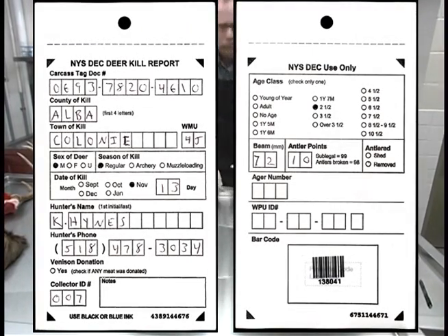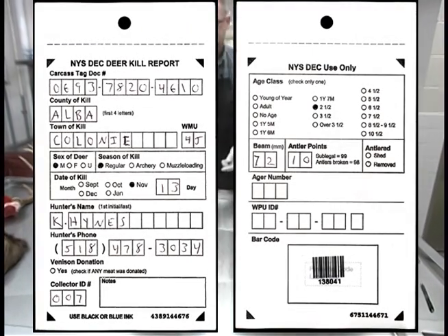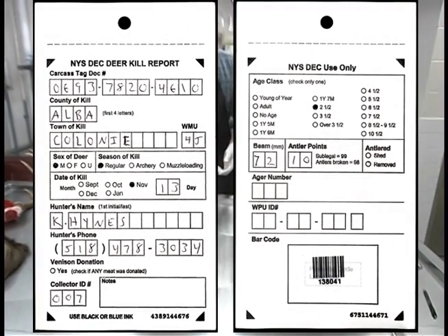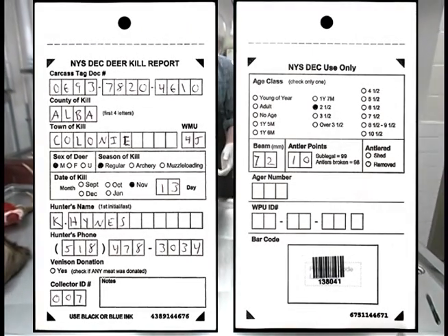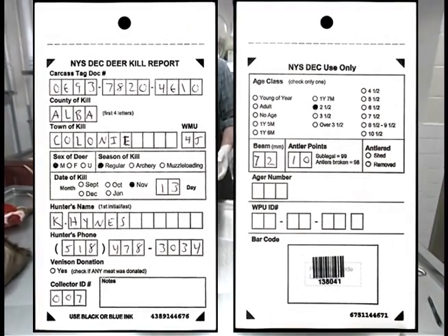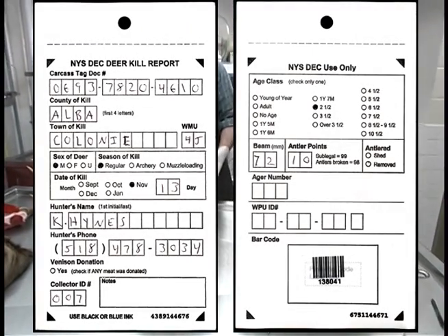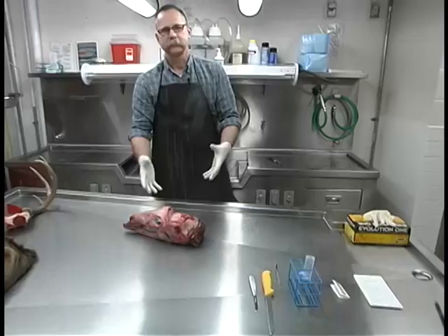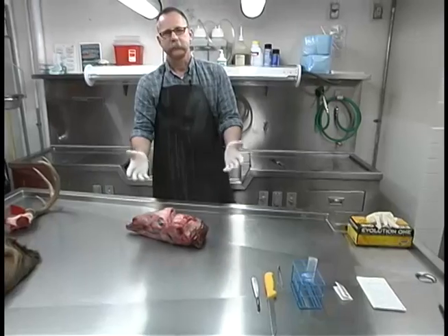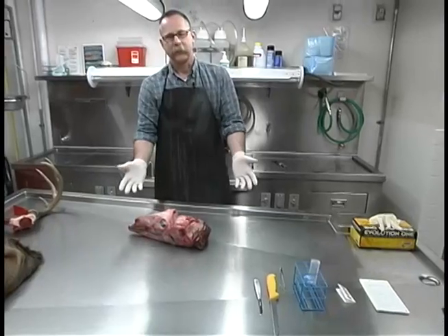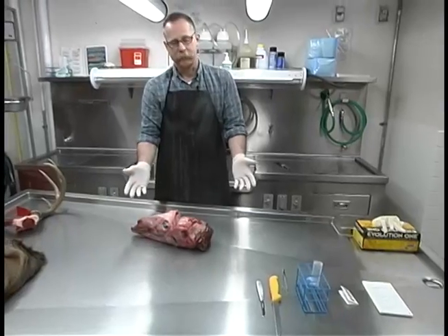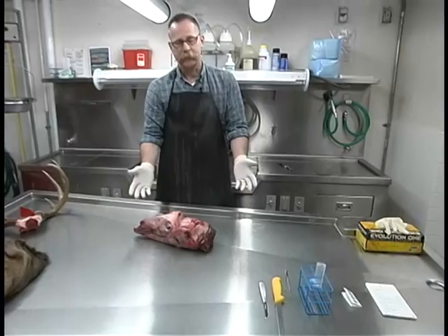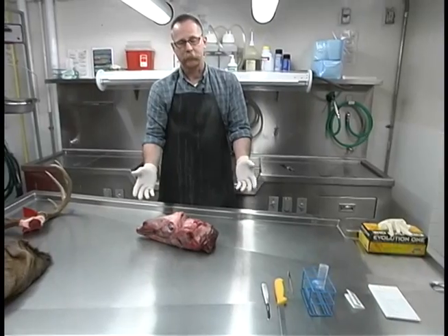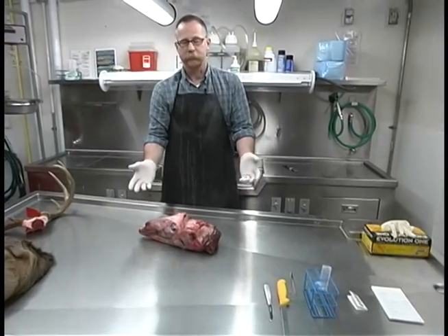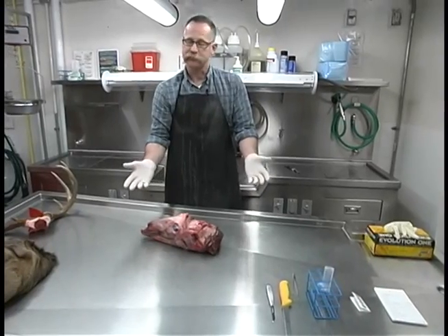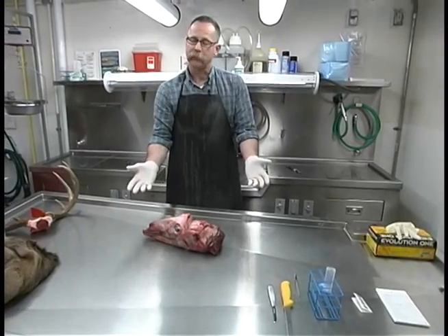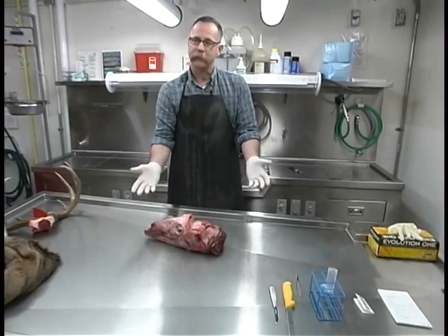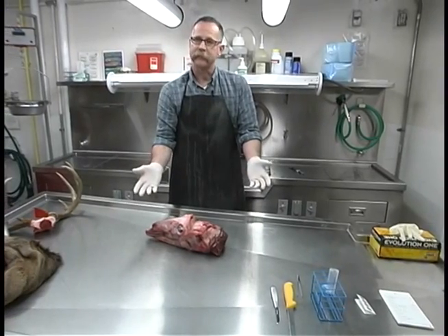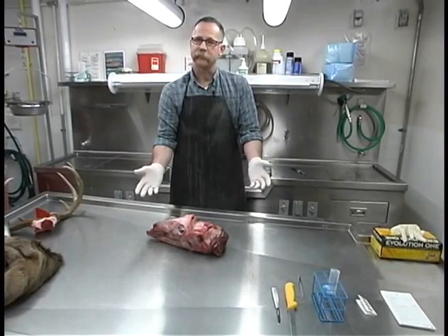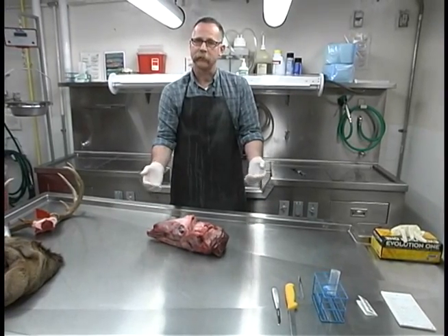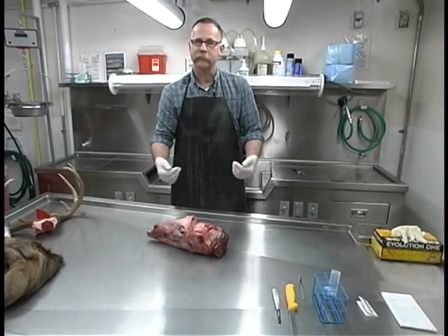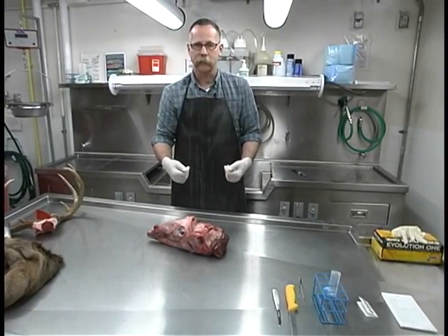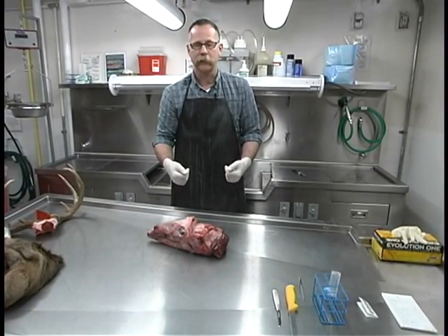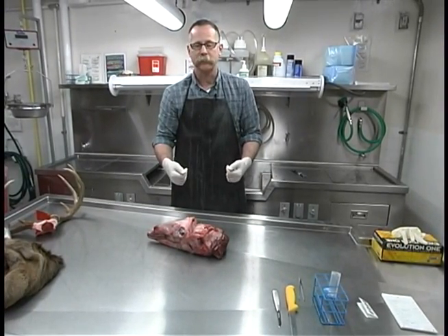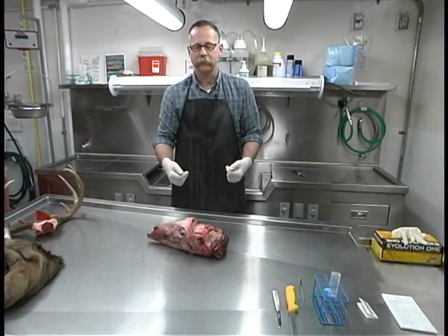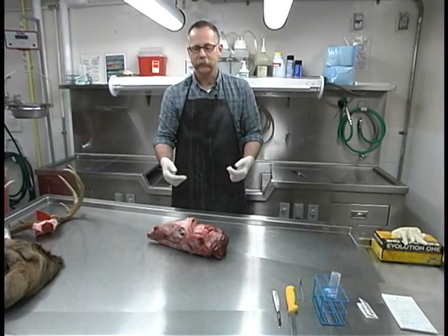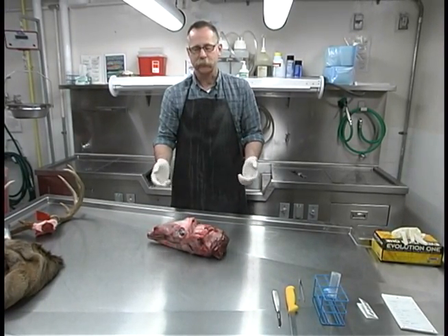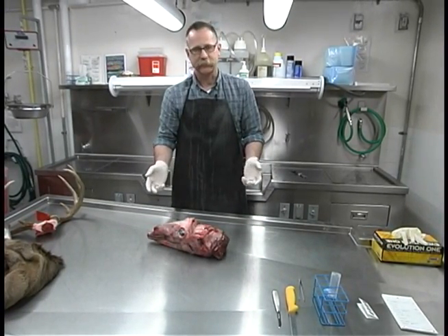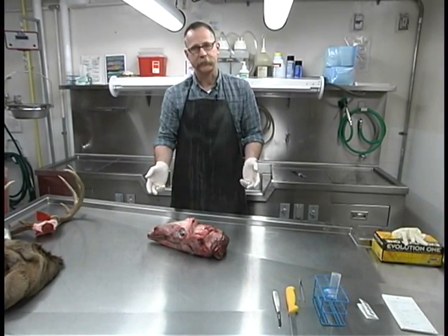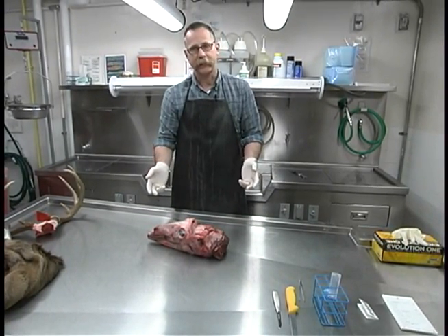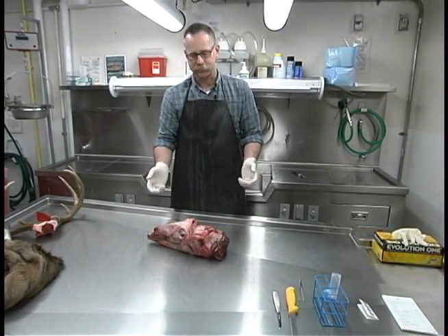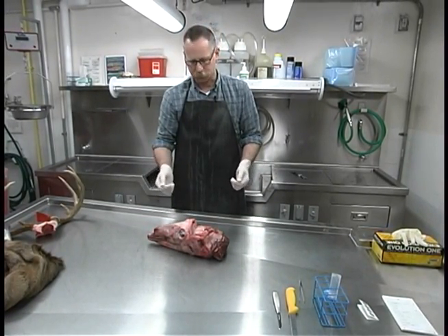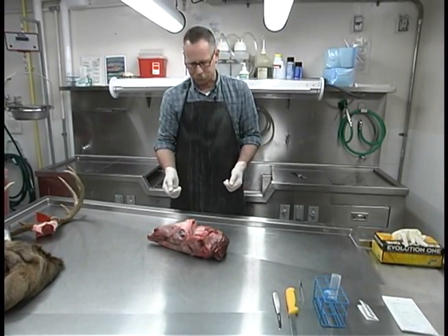You'll also need the New York State DEC deer kill report form. In addition, at a minimum you should wear latex gloves and a rubber apron to protect your hands and clothing.